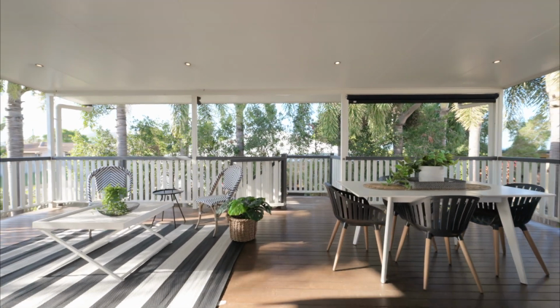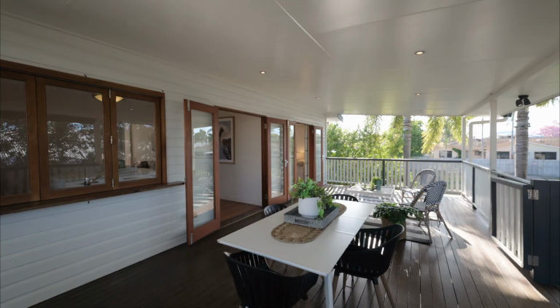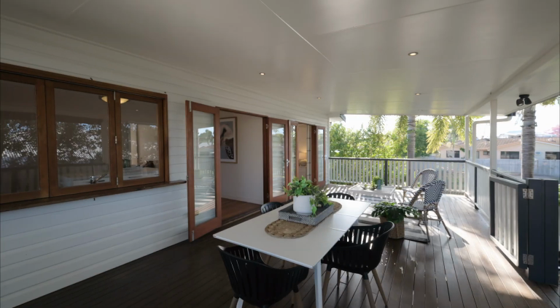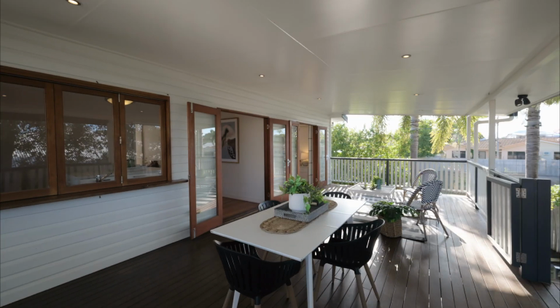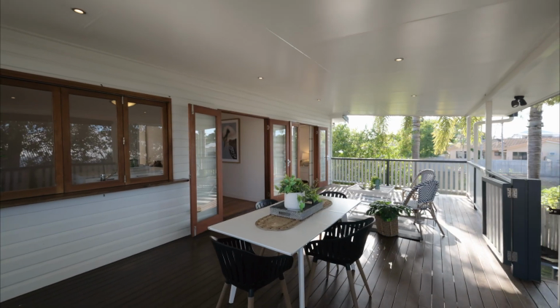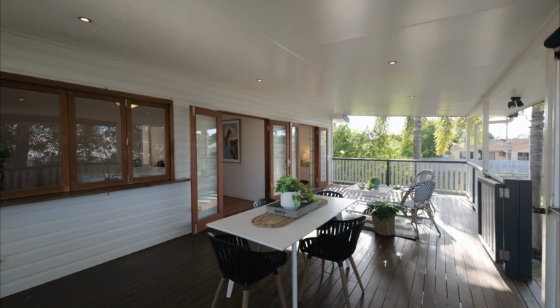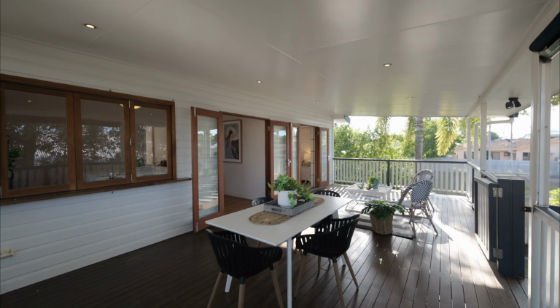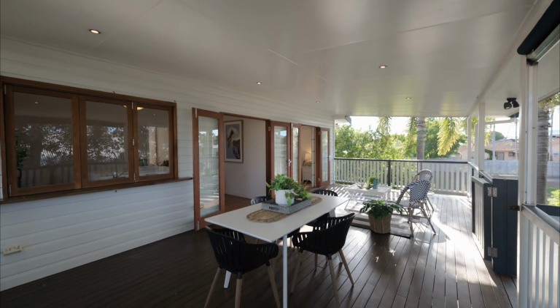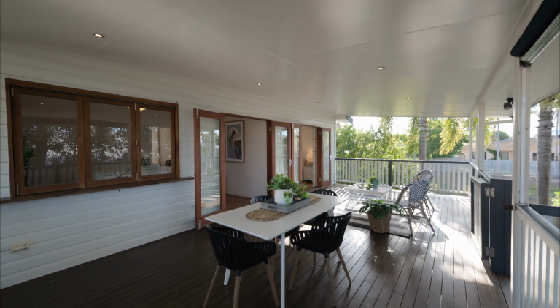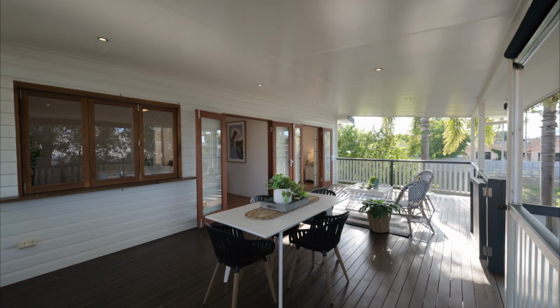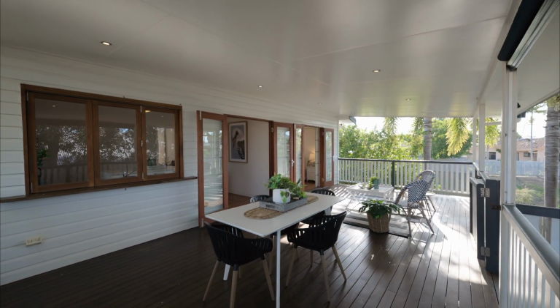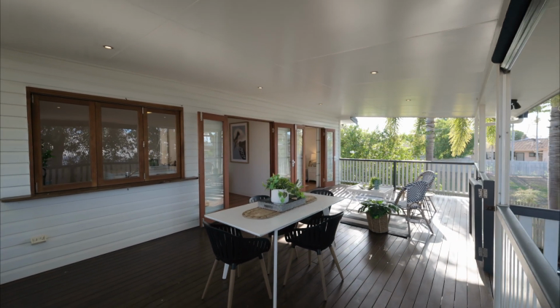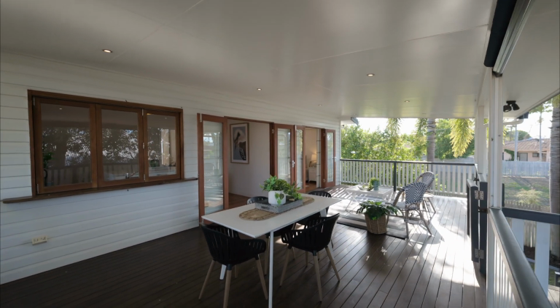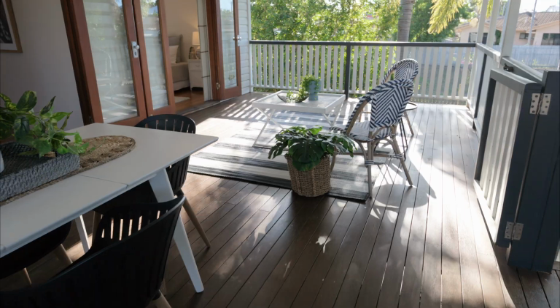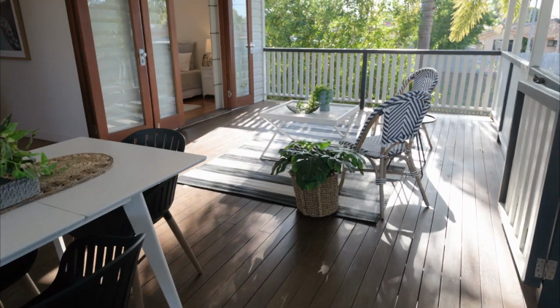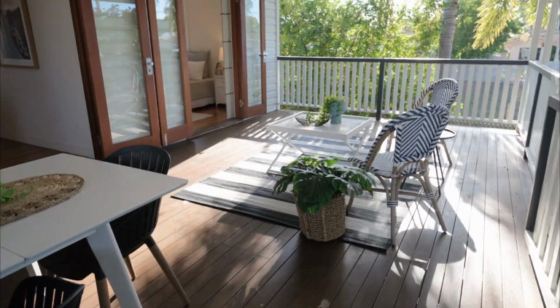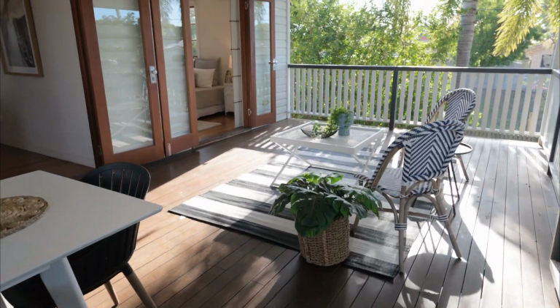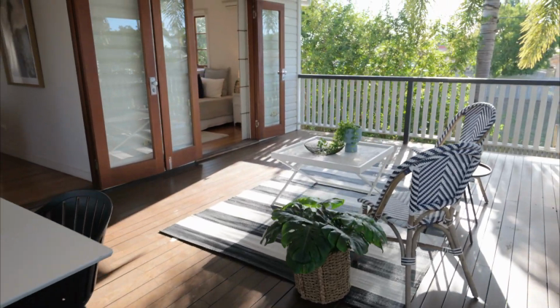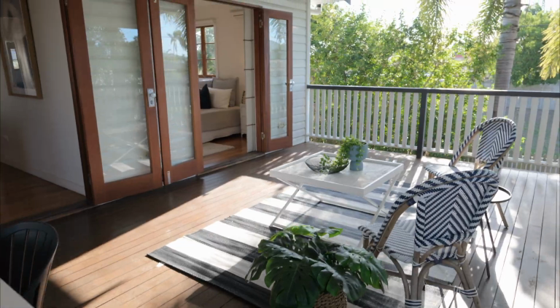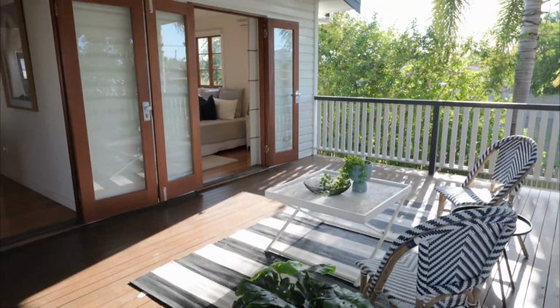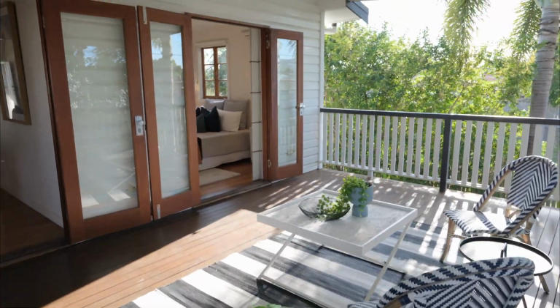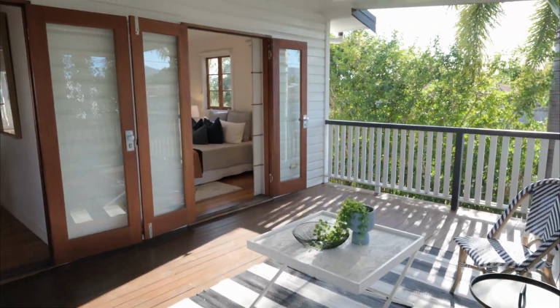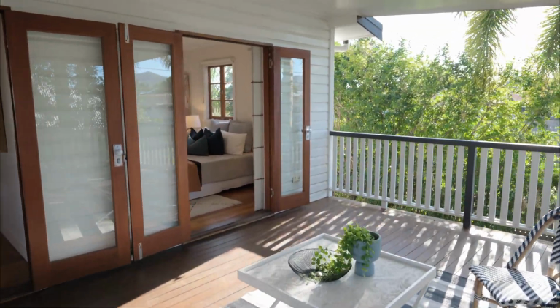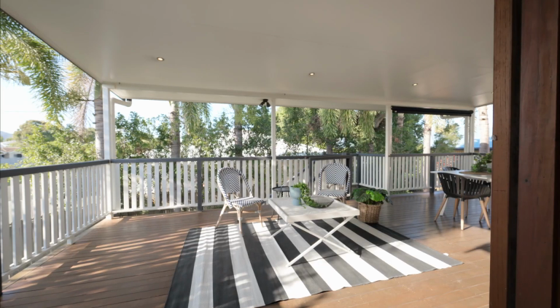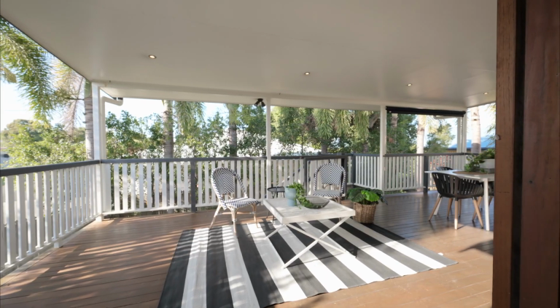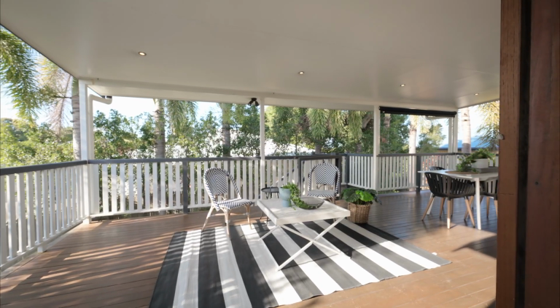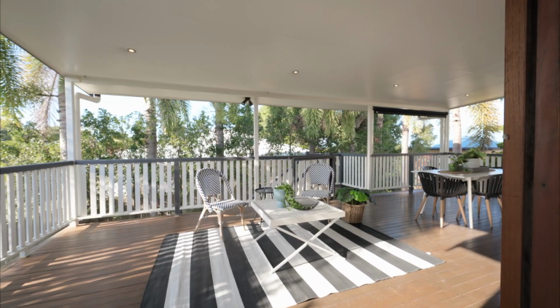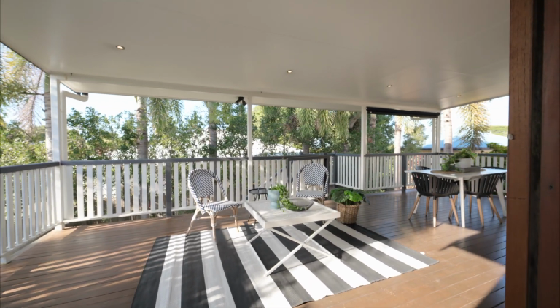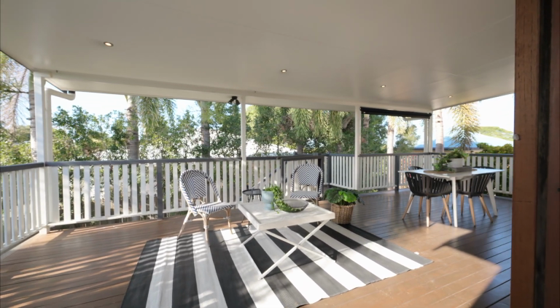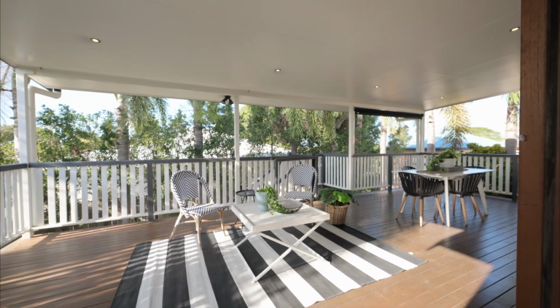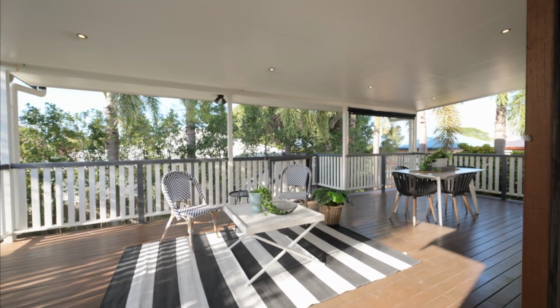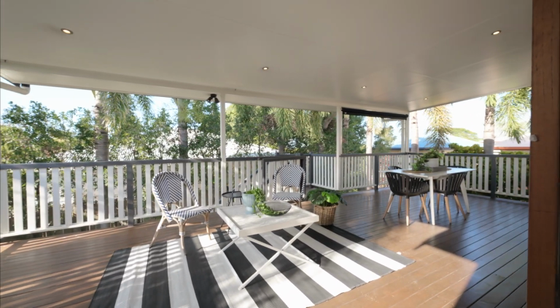The deck out back spans the width of the house. You'll be forever entertaining out here — there's no doubt it will be the place to be when family gets together.